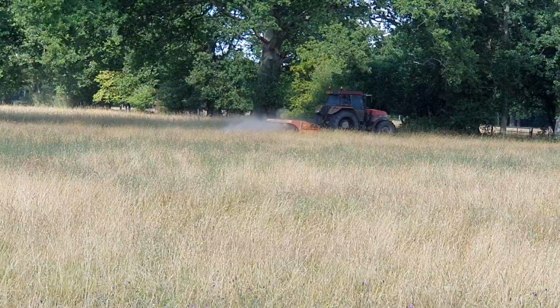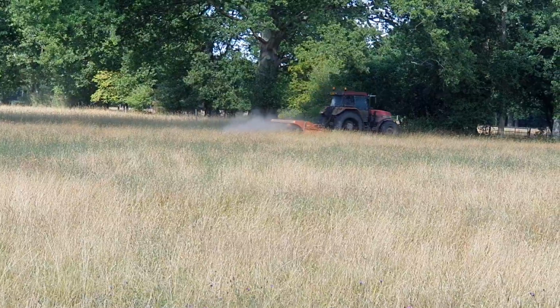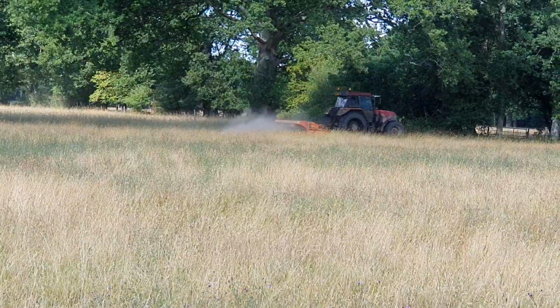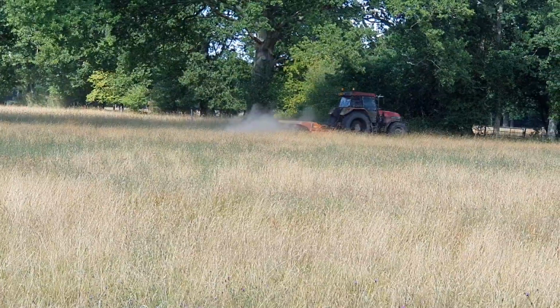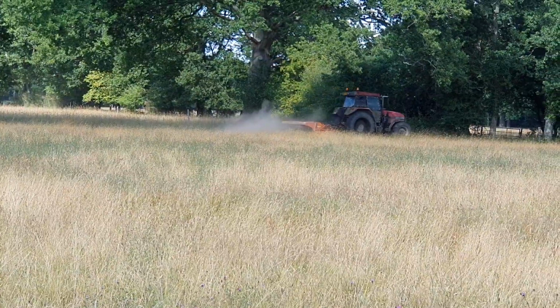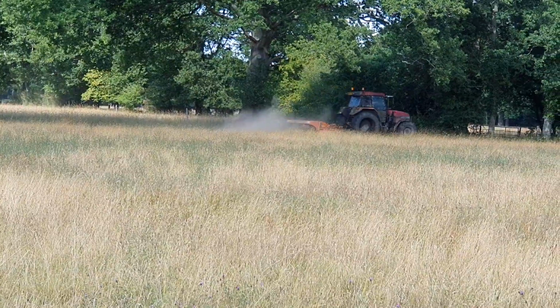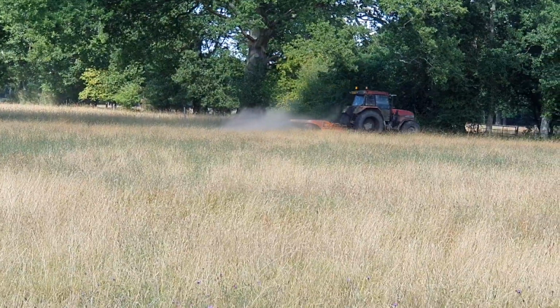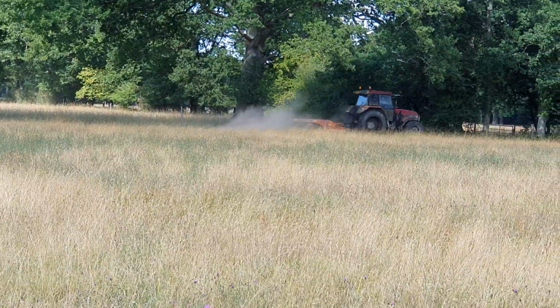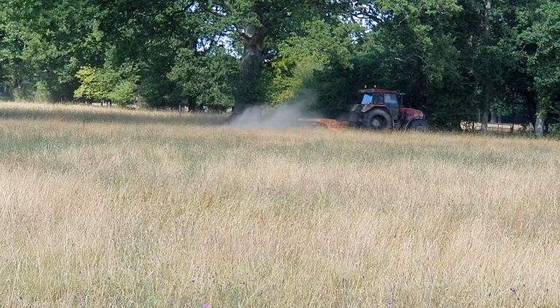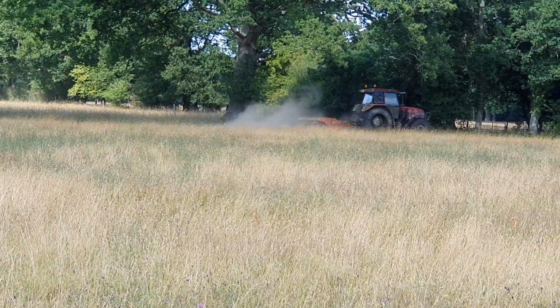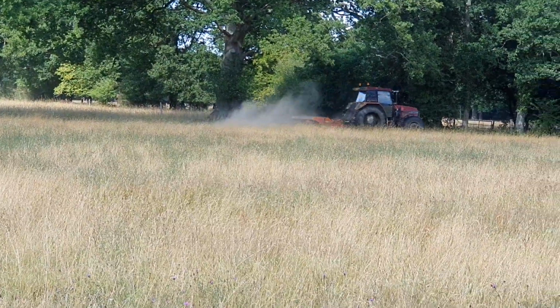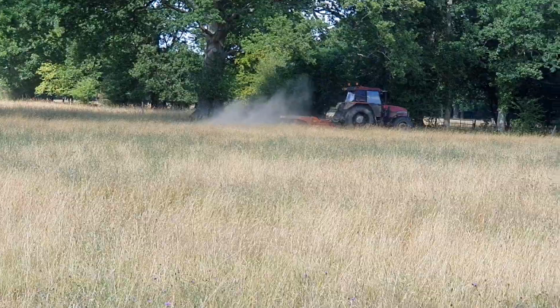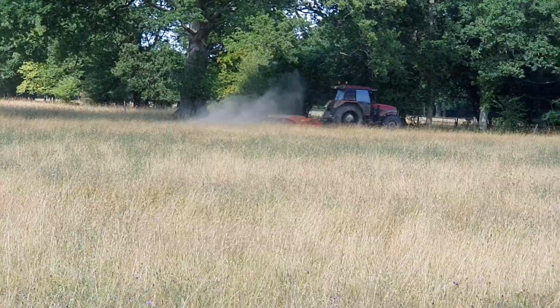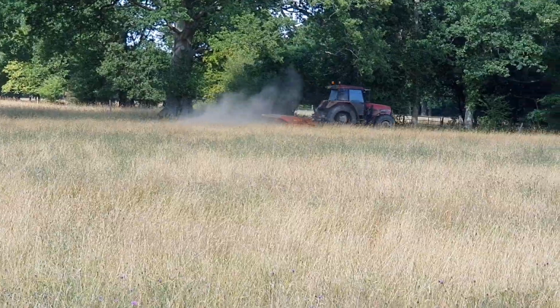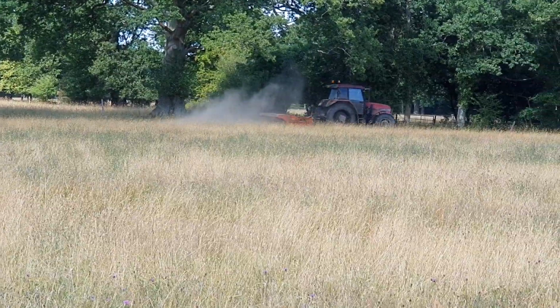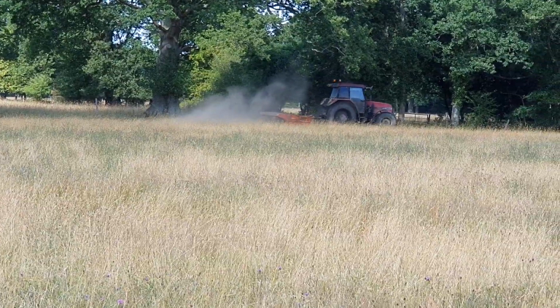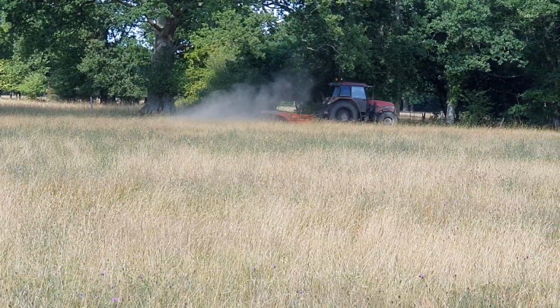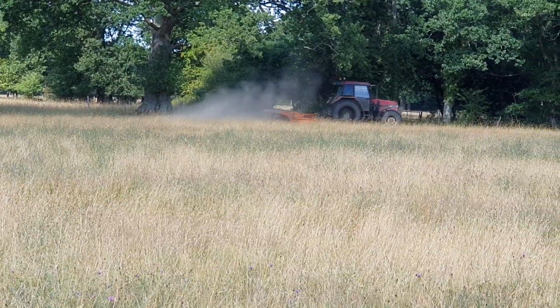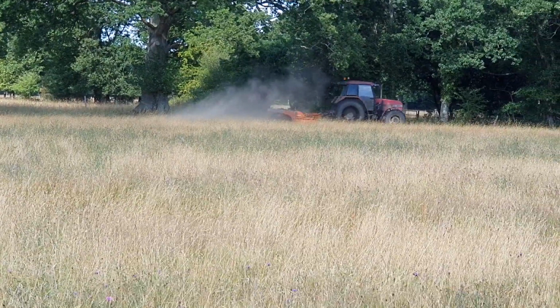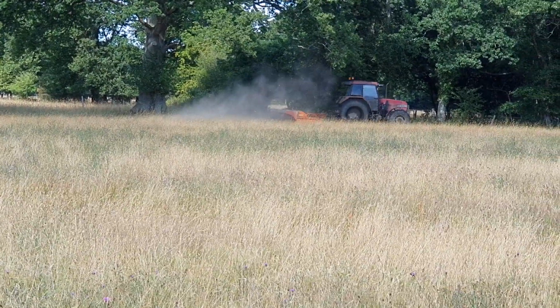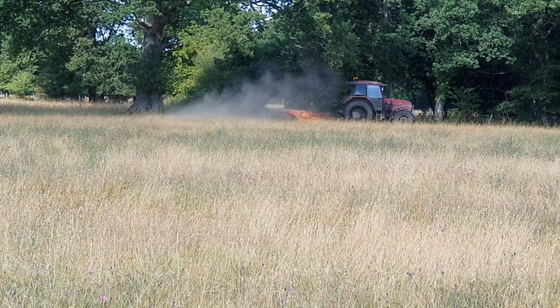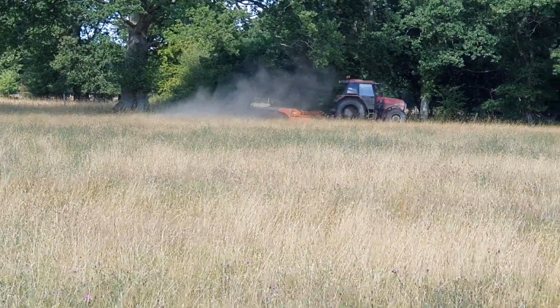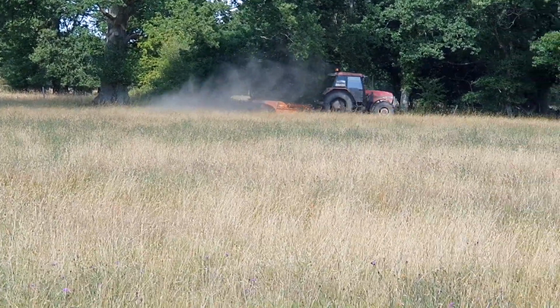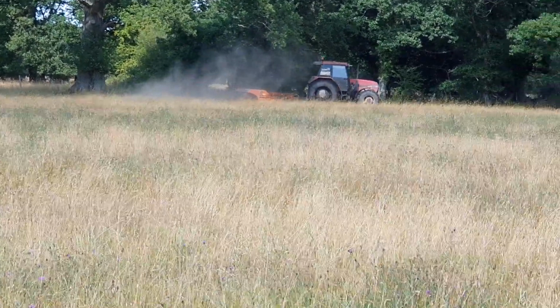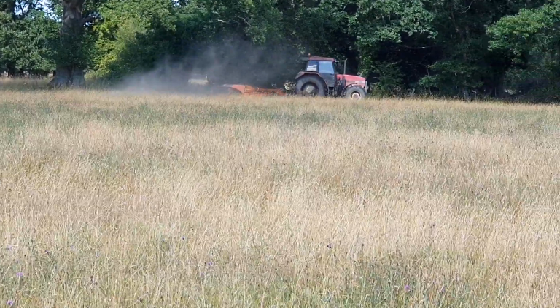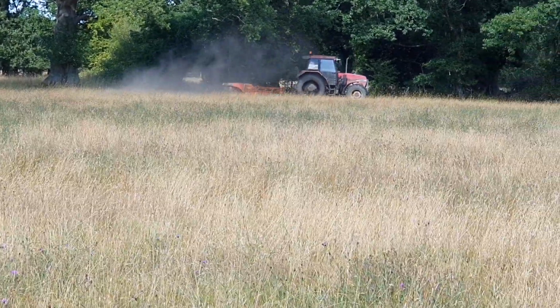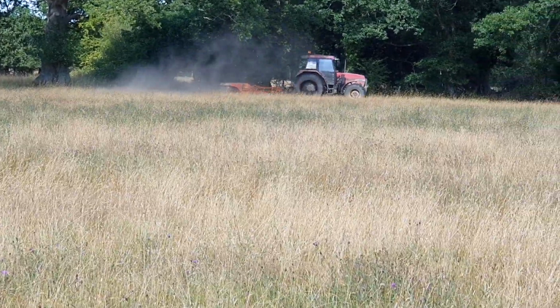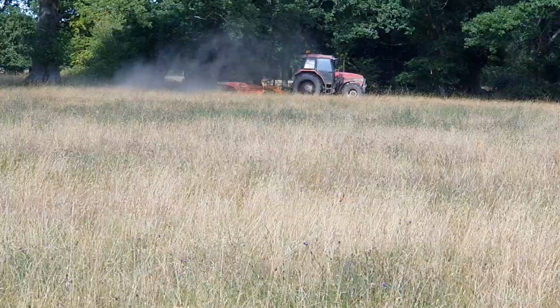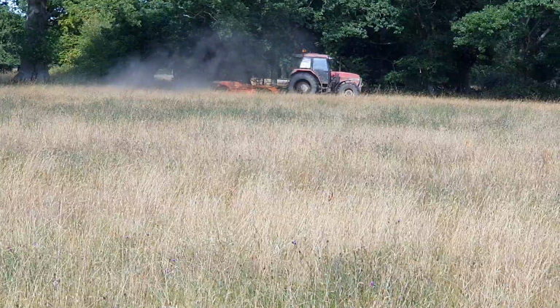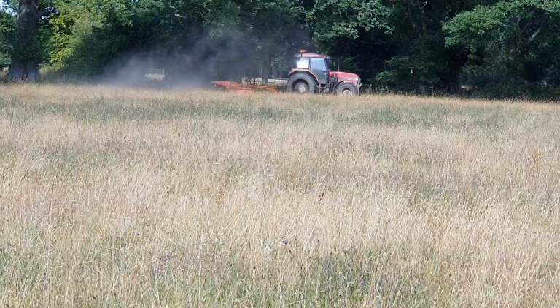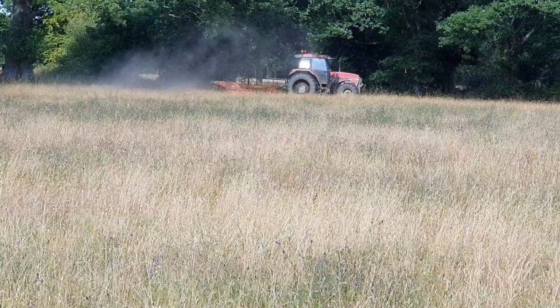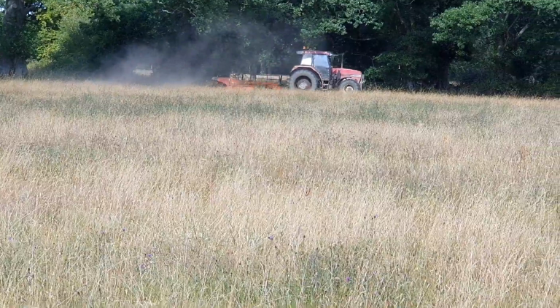I reckon we've got a few more hills in this field again as well, judging by the amount of dust coming out the back of that old mower.